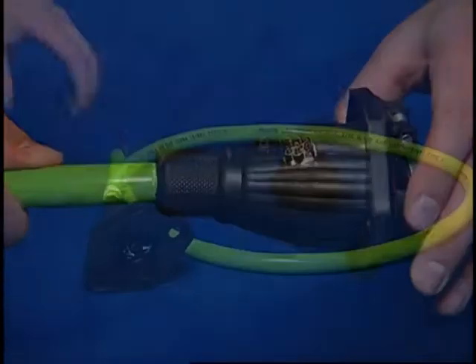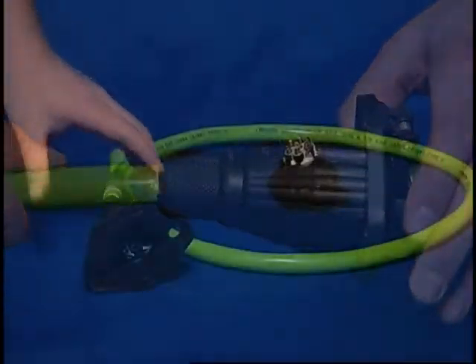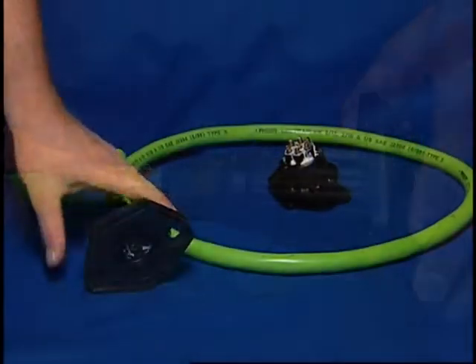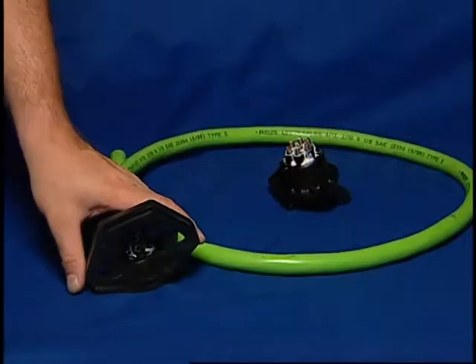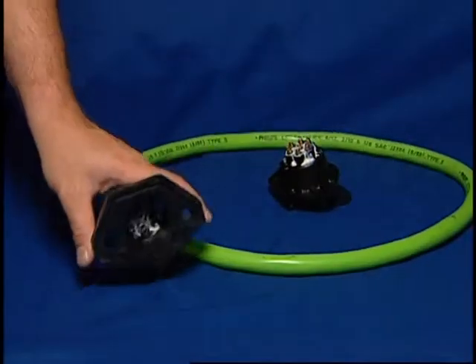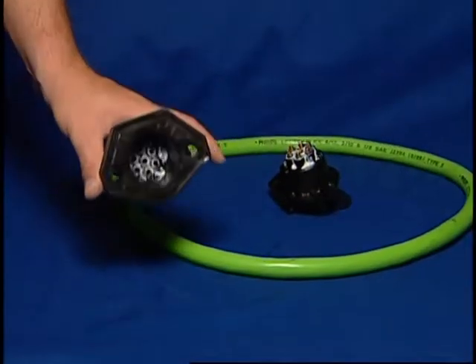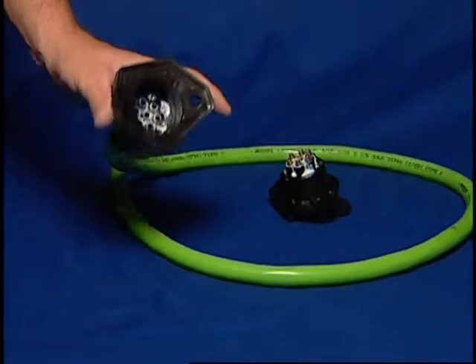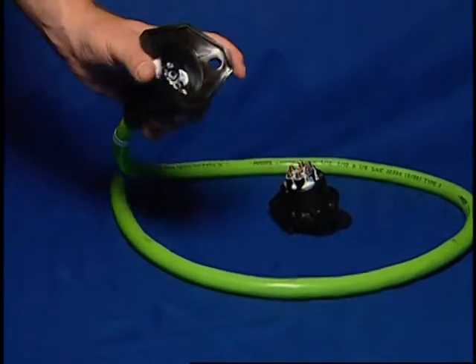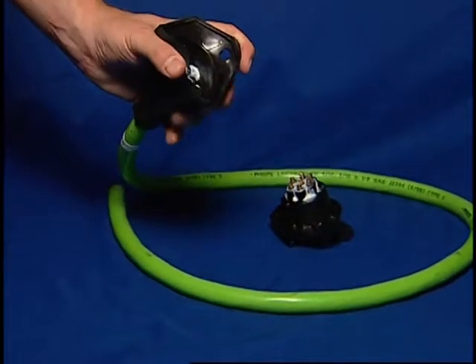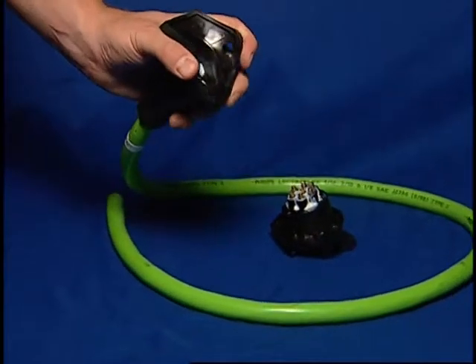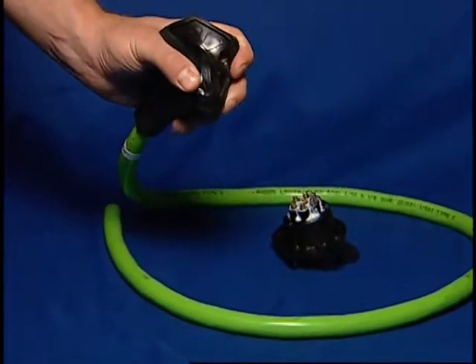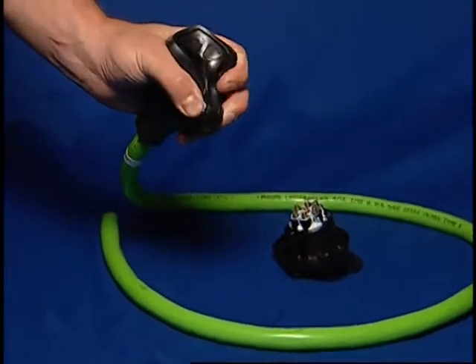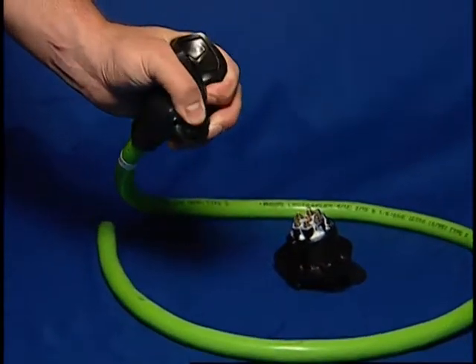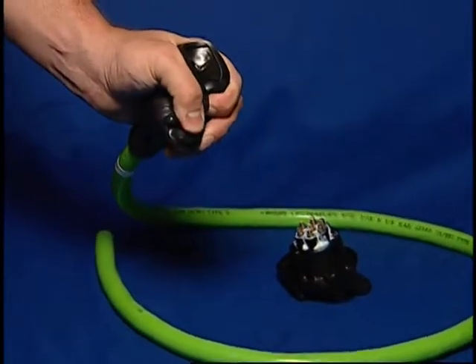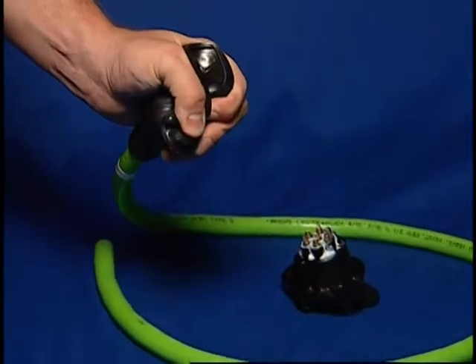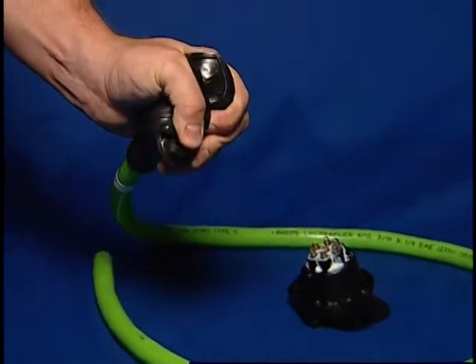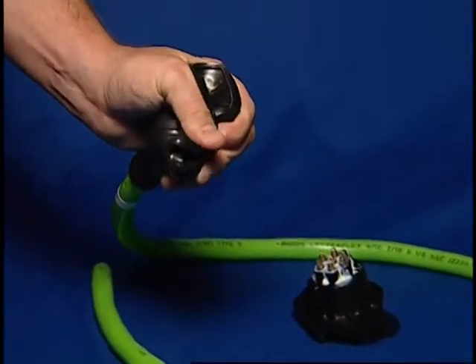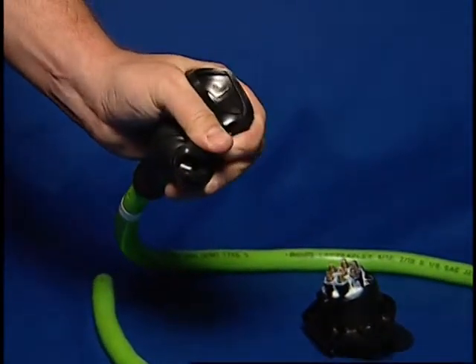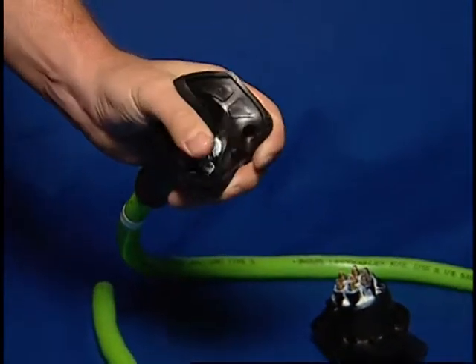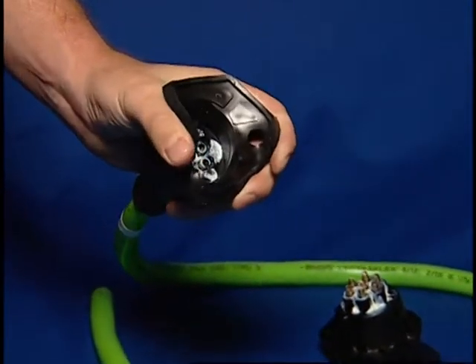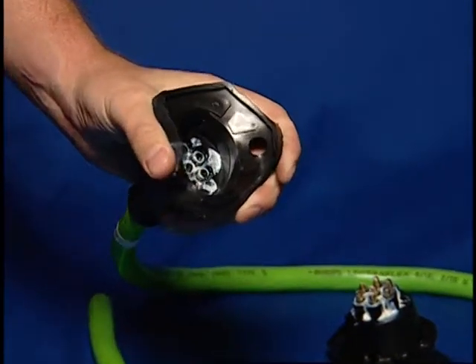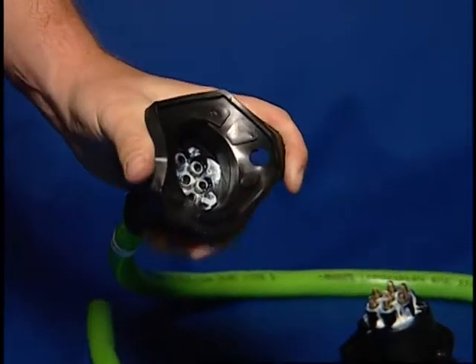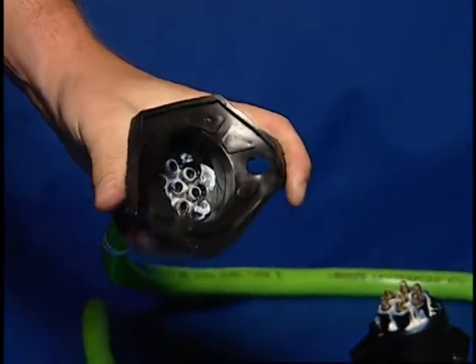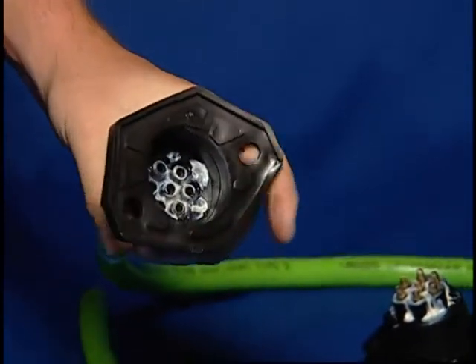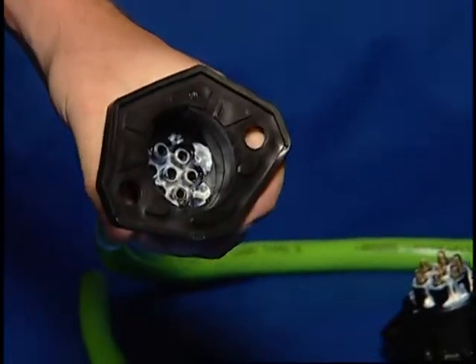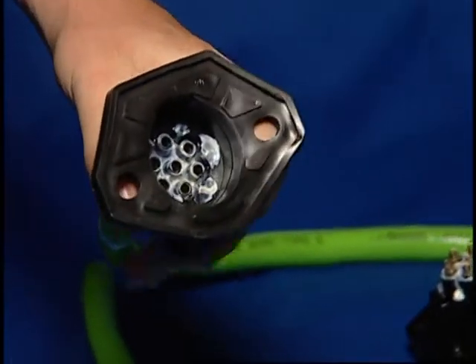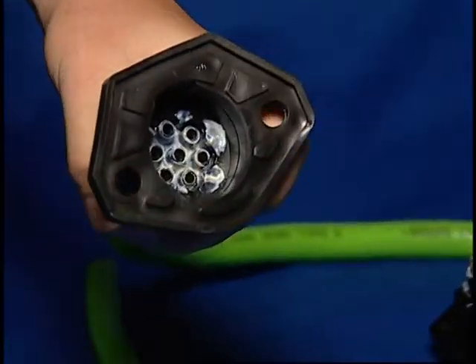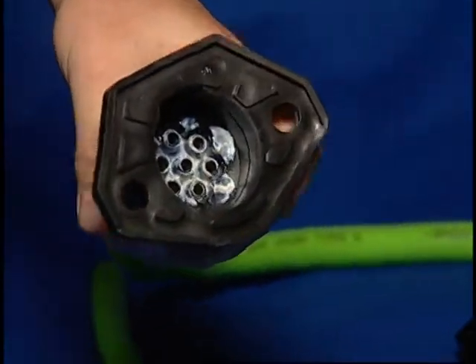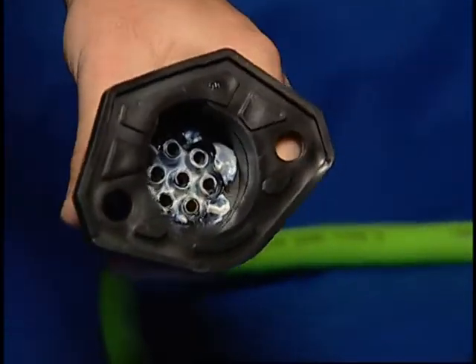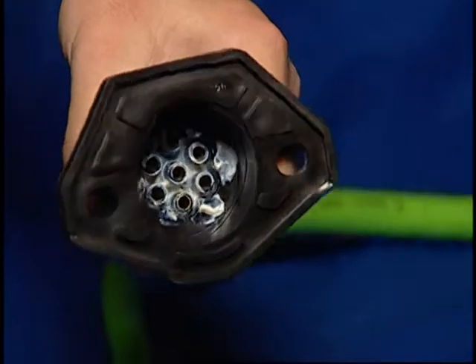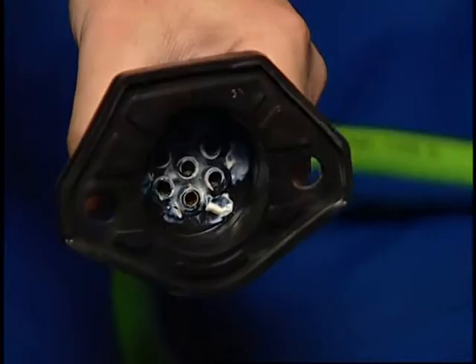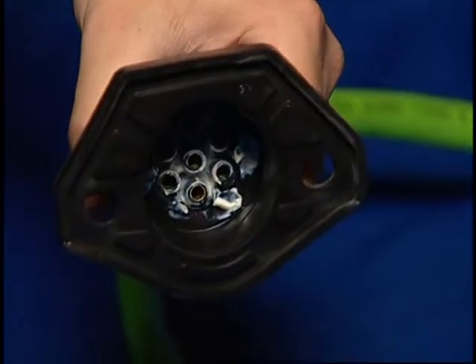For OEM installations, the soft gasket allows it to be inserted from the rear, making installation fast, tight, and waterproof.